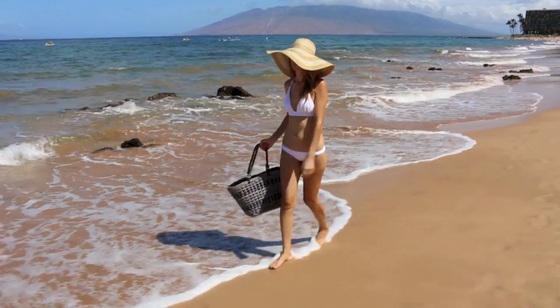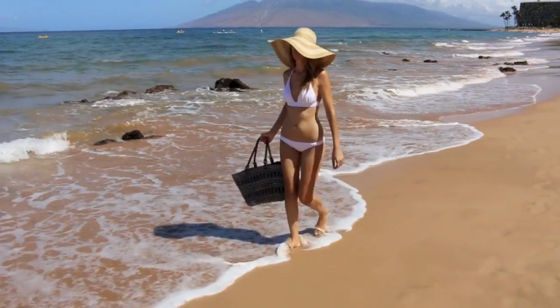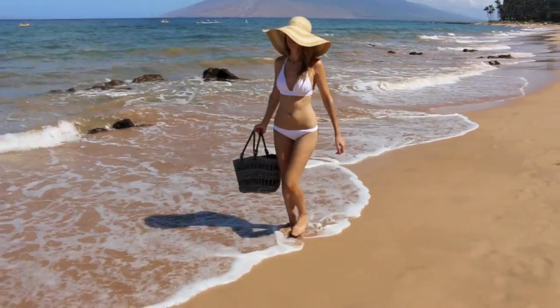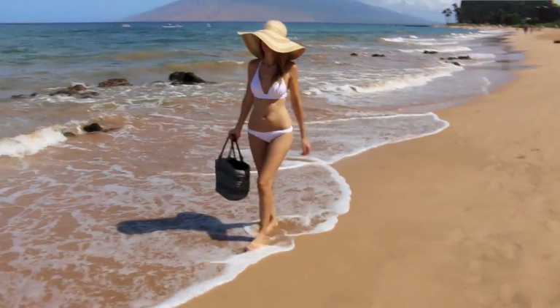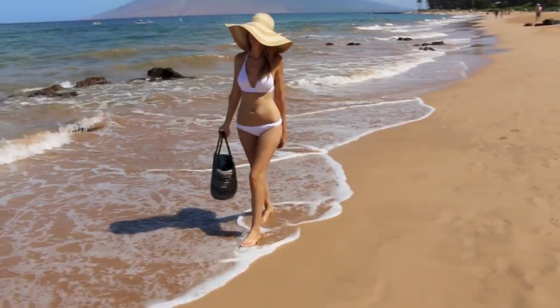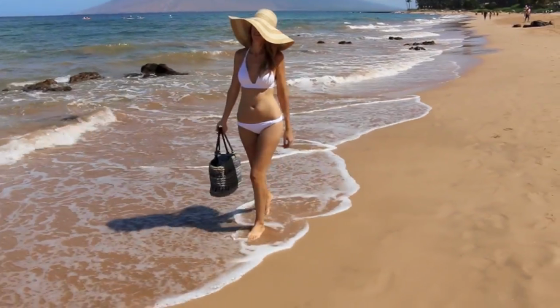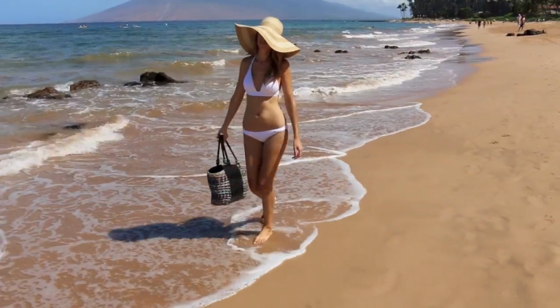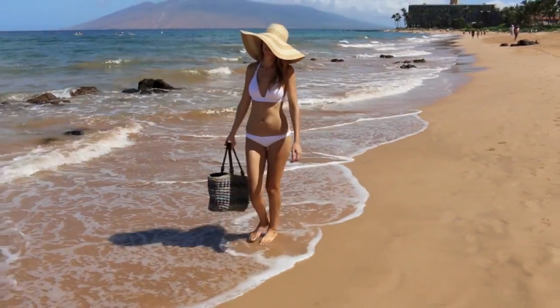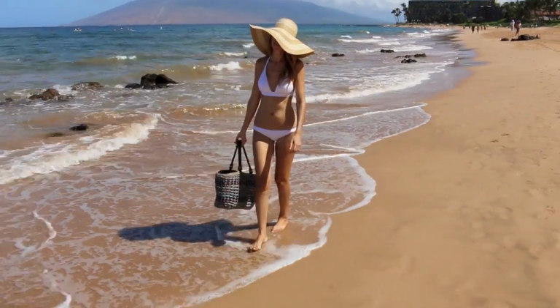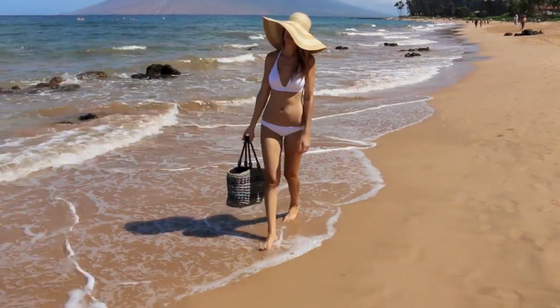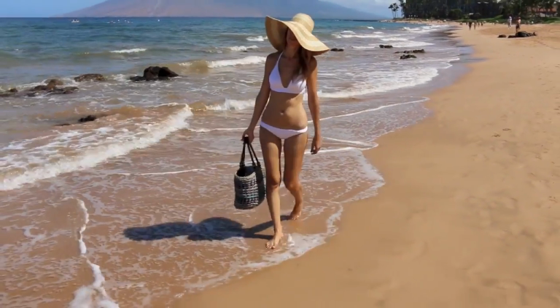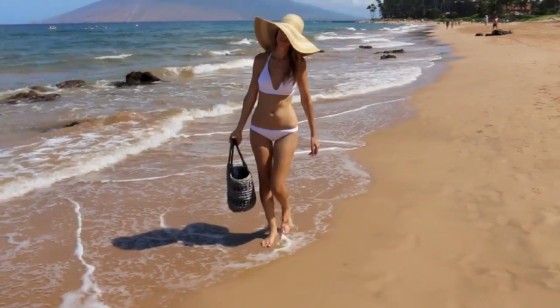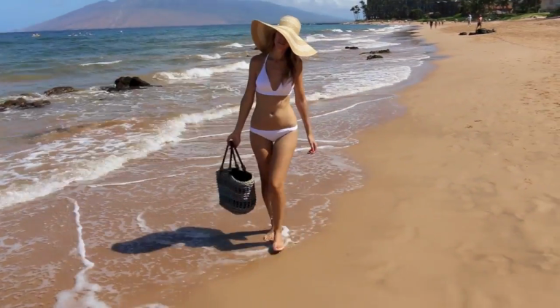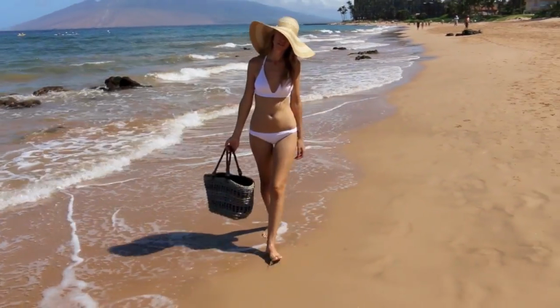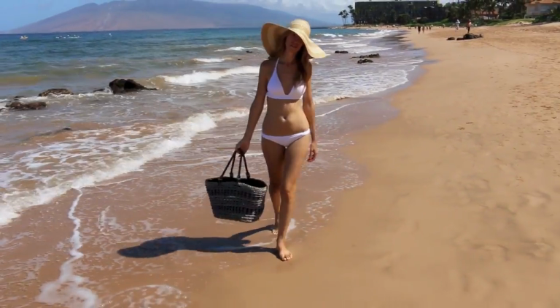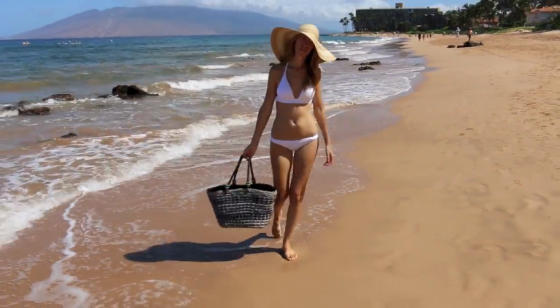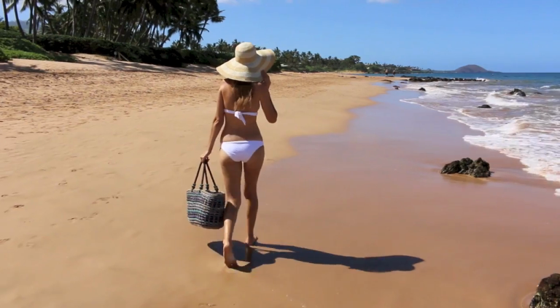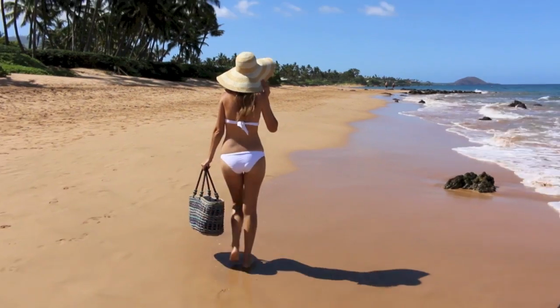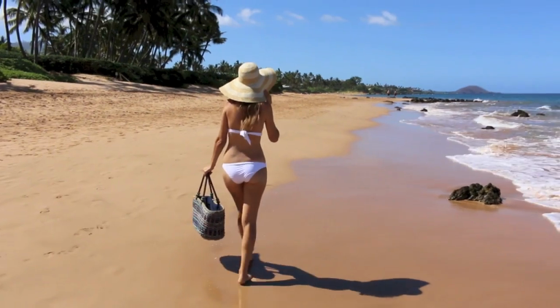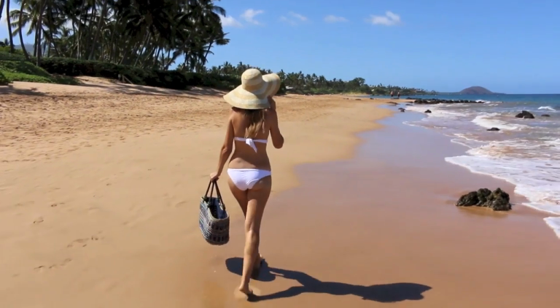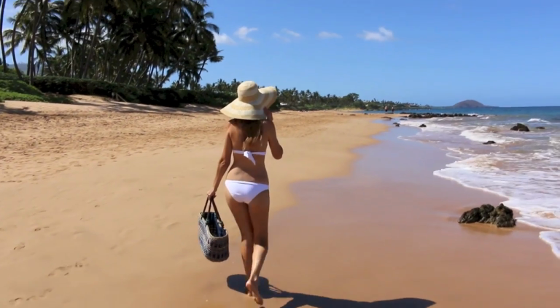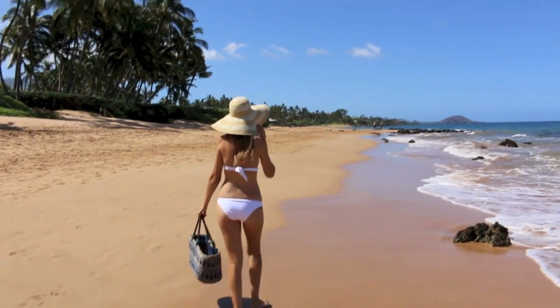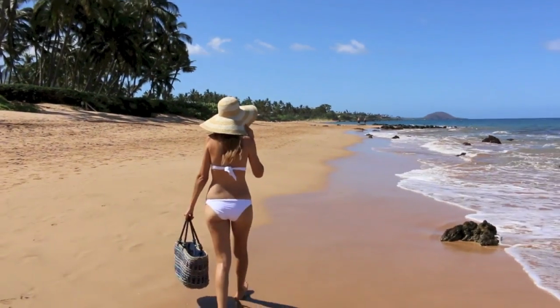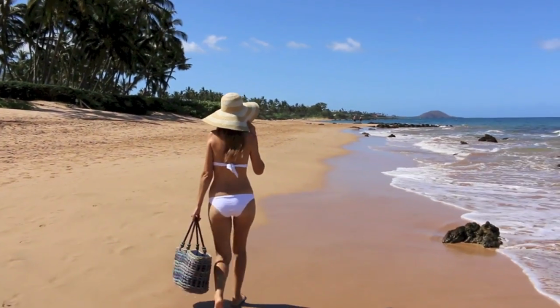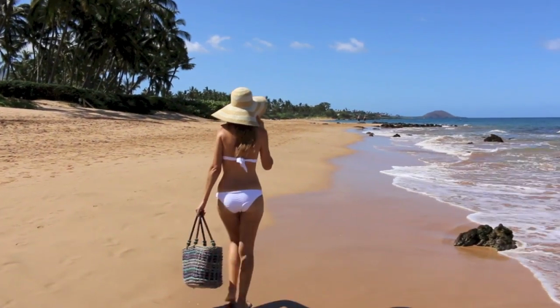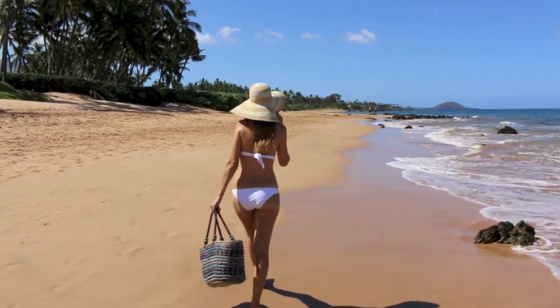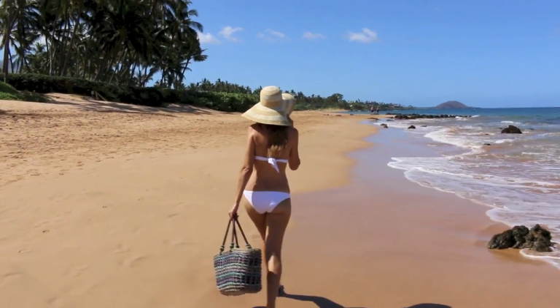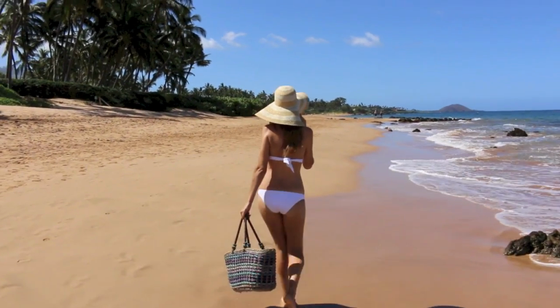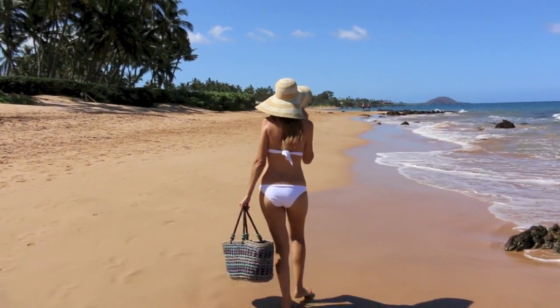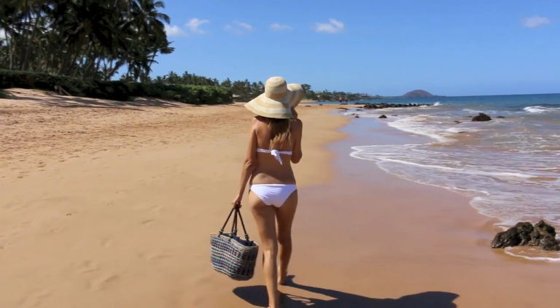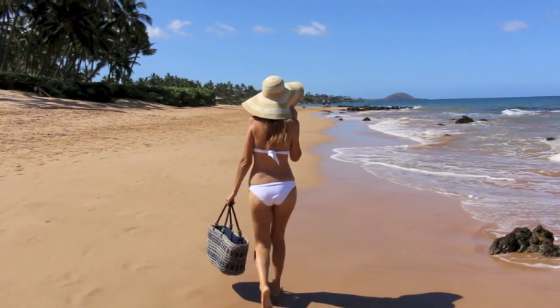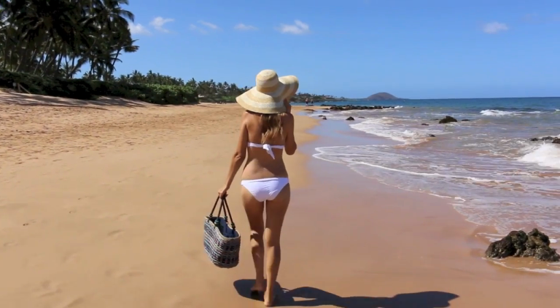This swimsuit is from Victoria's Secret. It's their halter top style, along with their low-rise, ruched side bottoms.